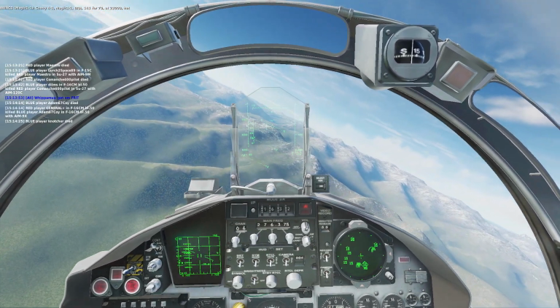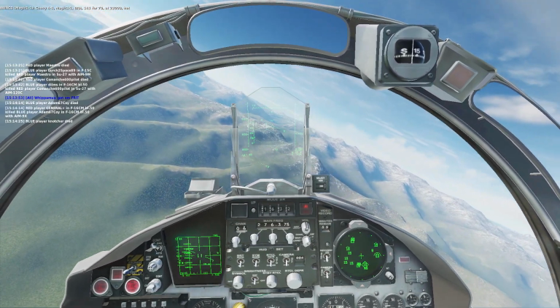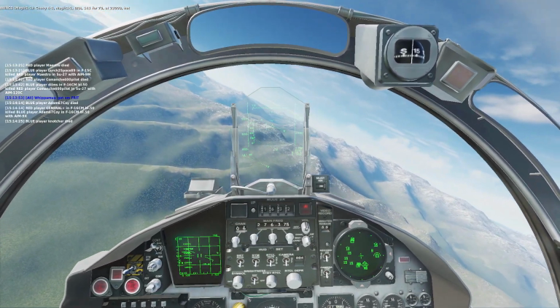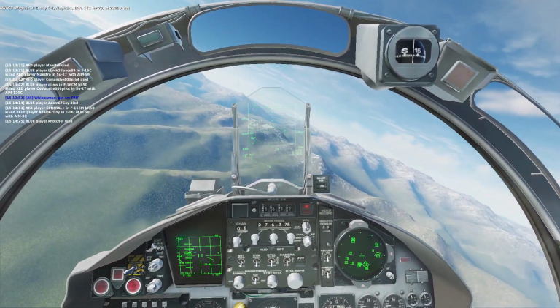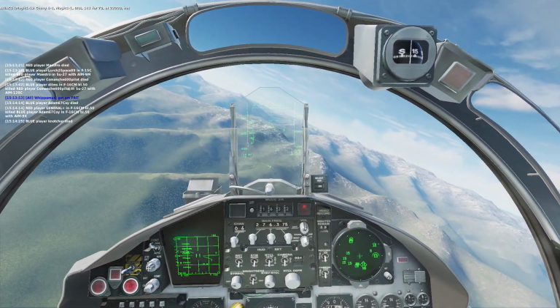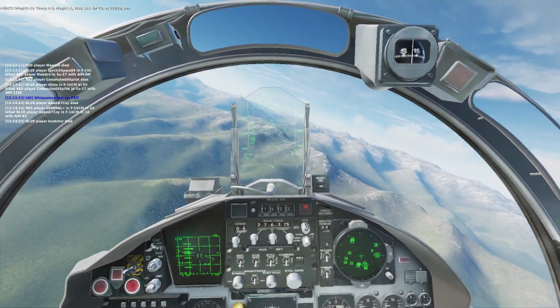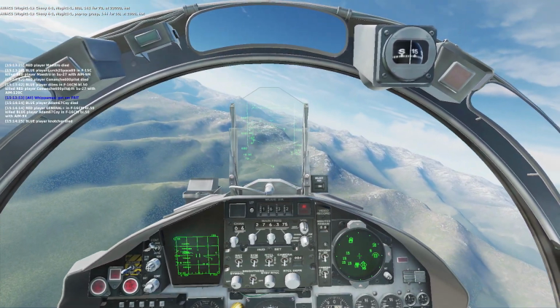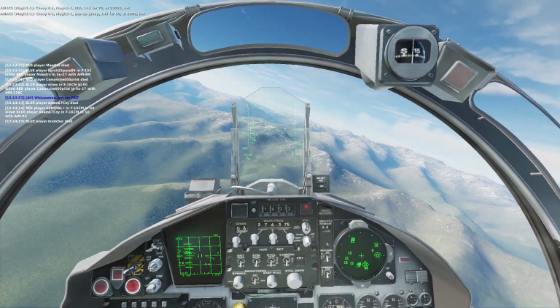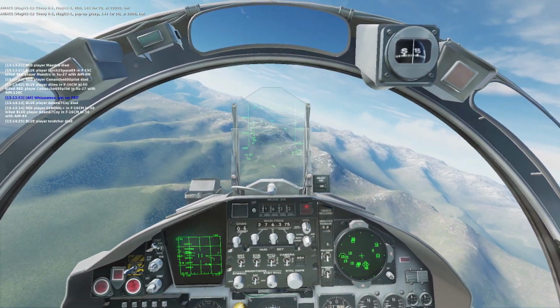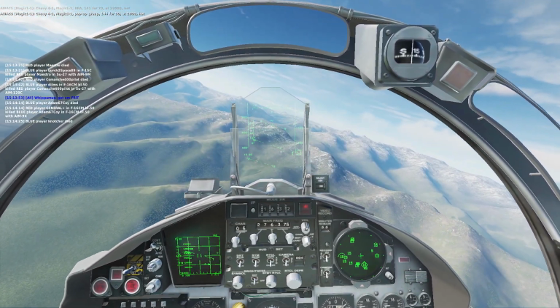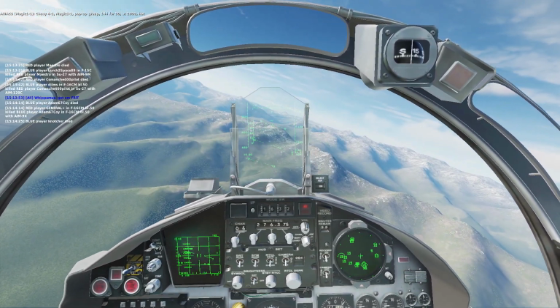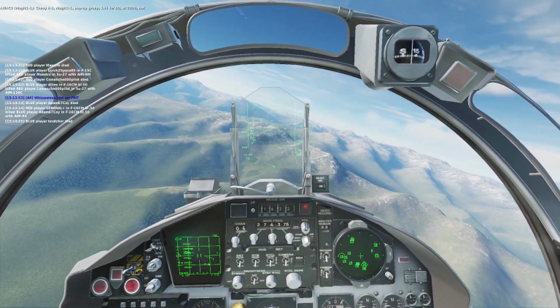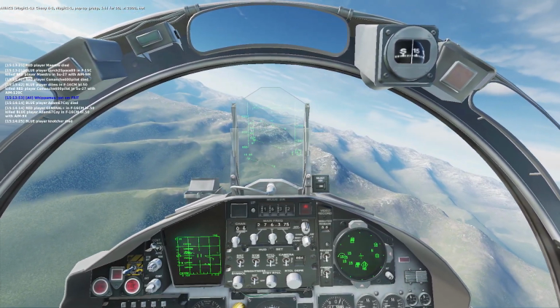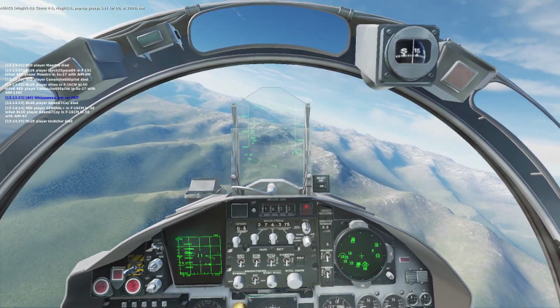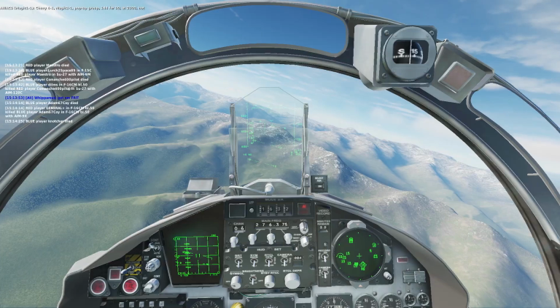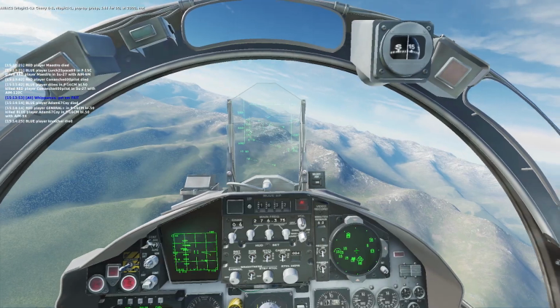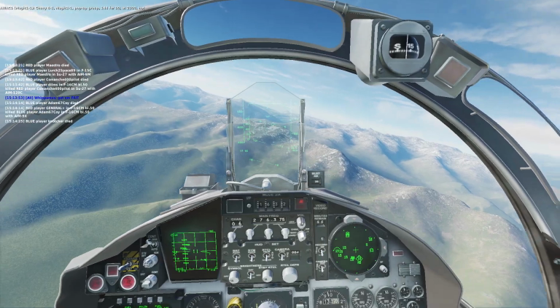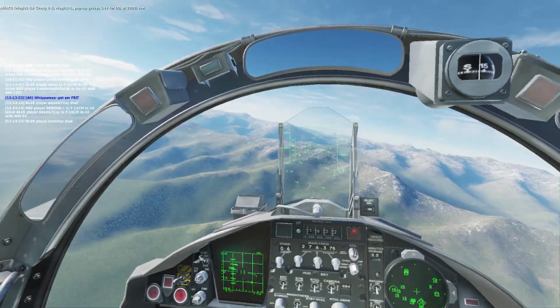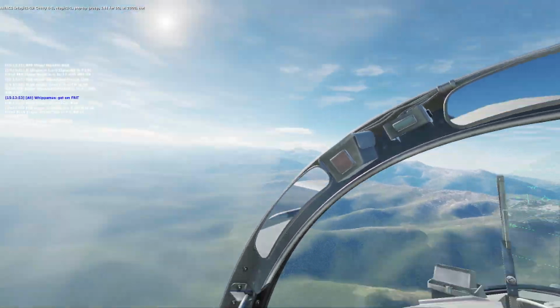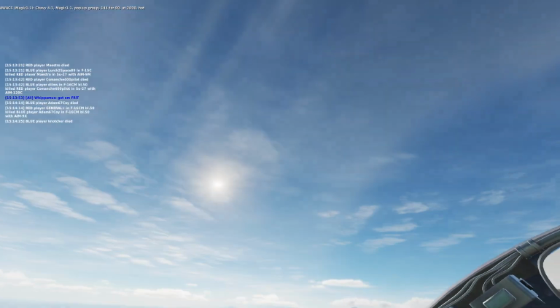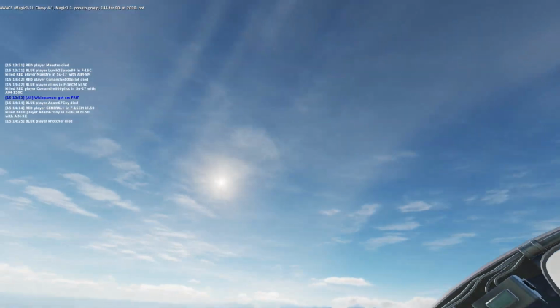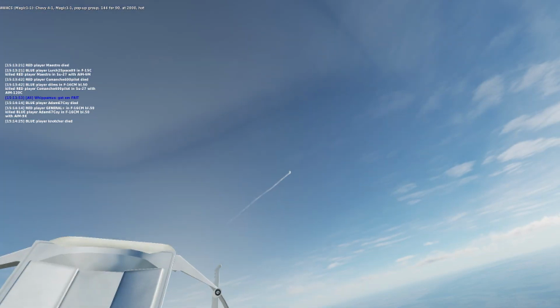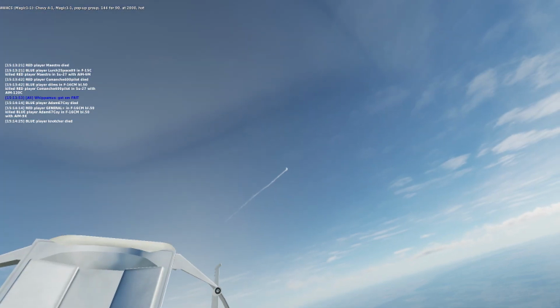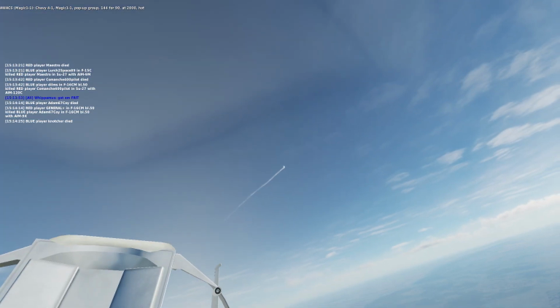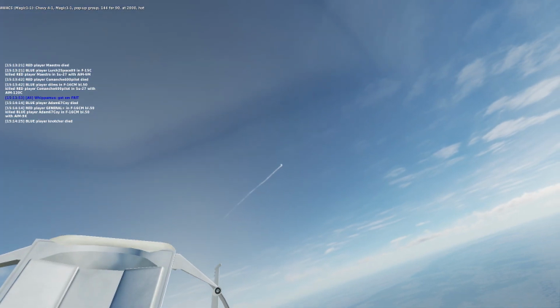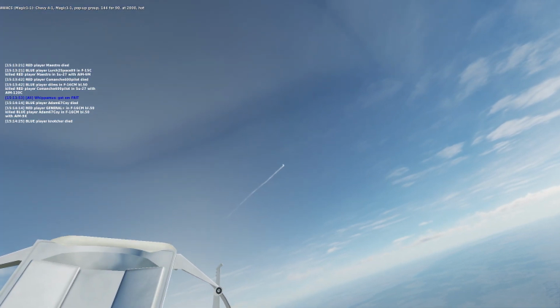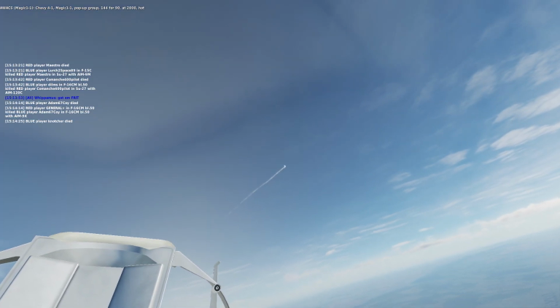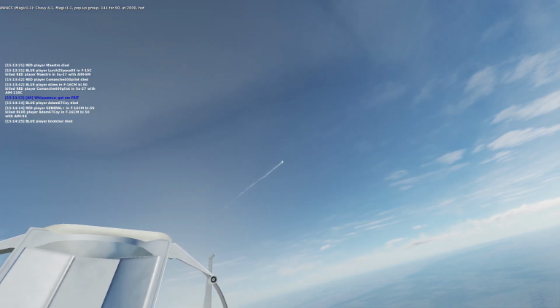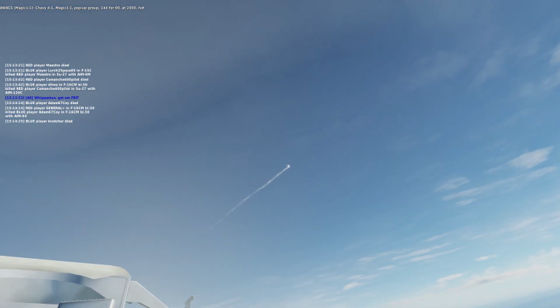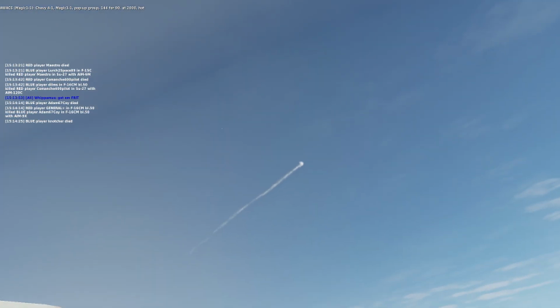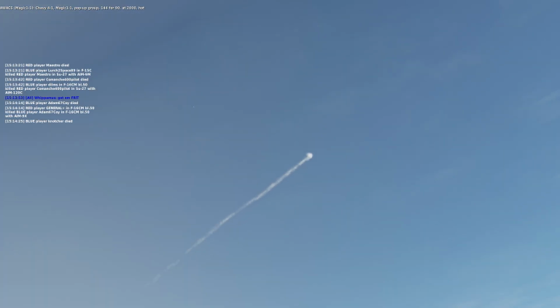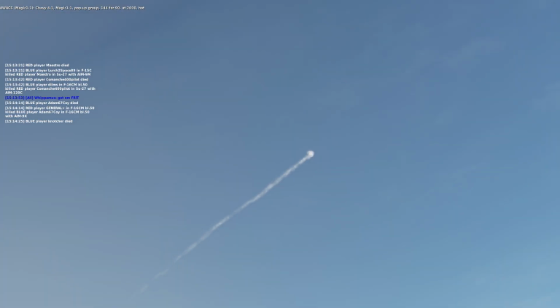Chevy 4-1, Magic 1-1, pop-up group 144-490, that's 2,000, cut.